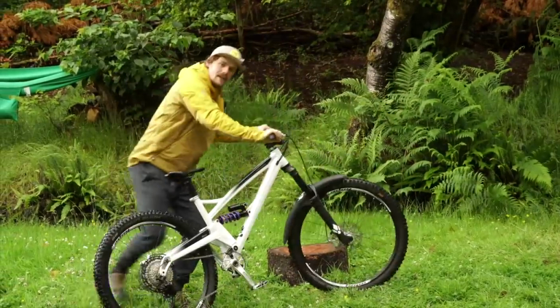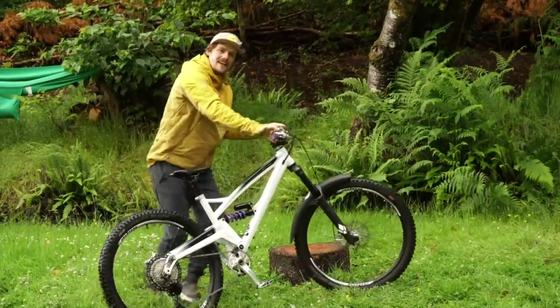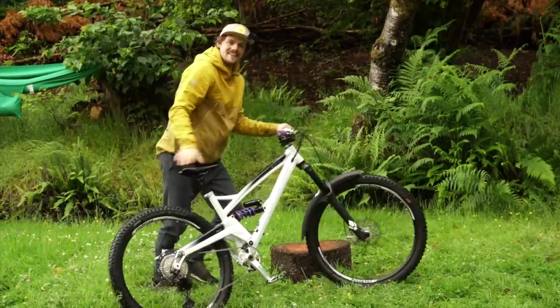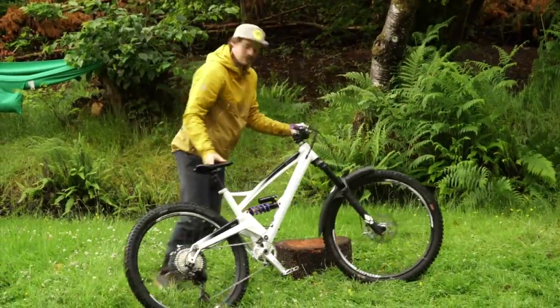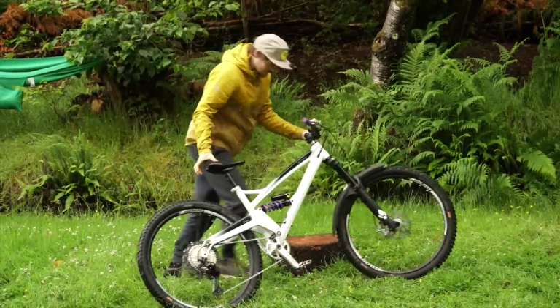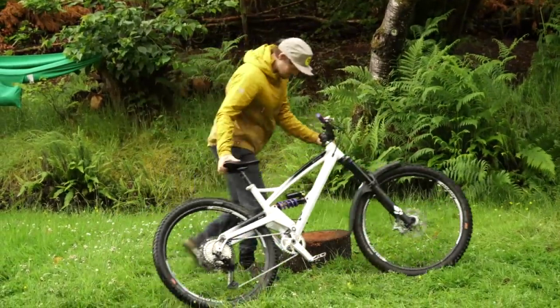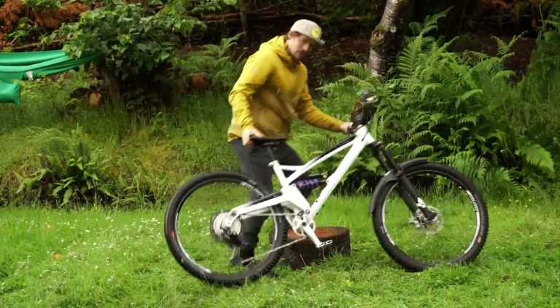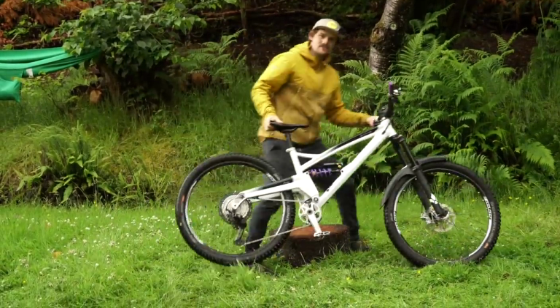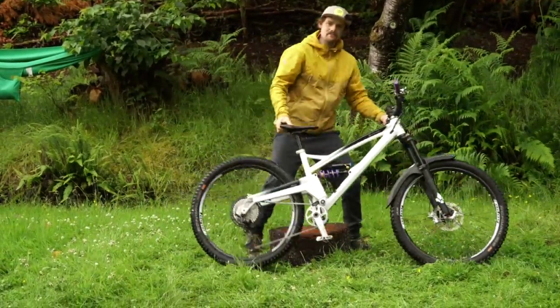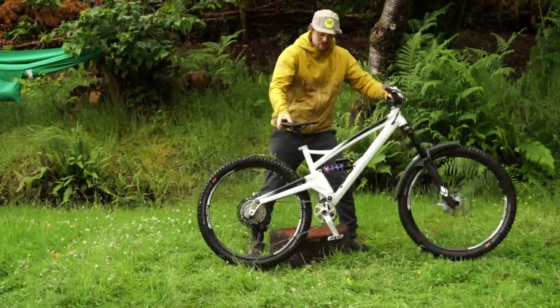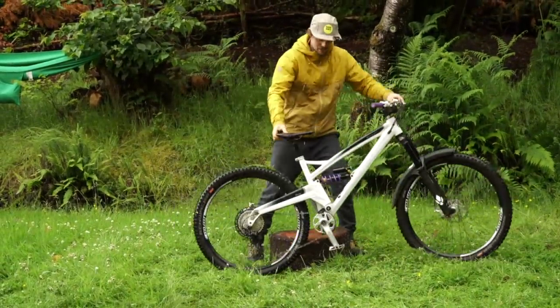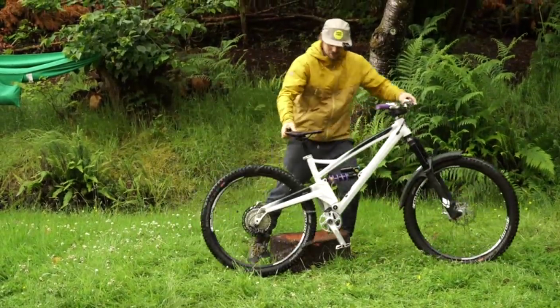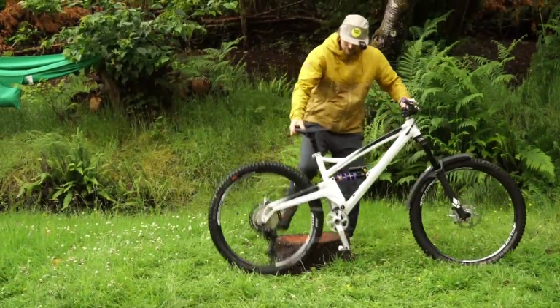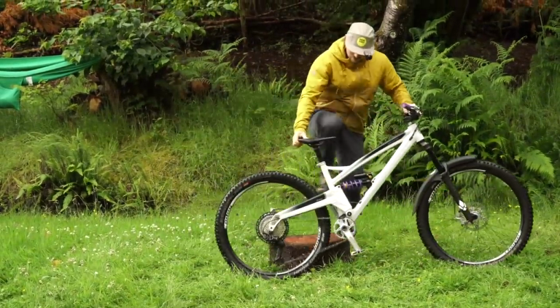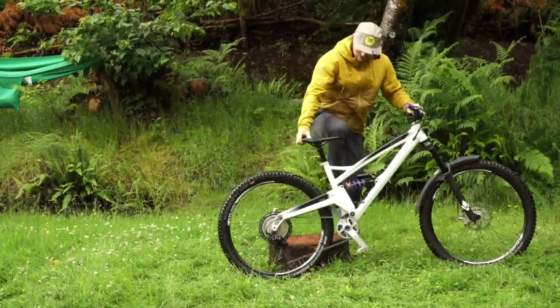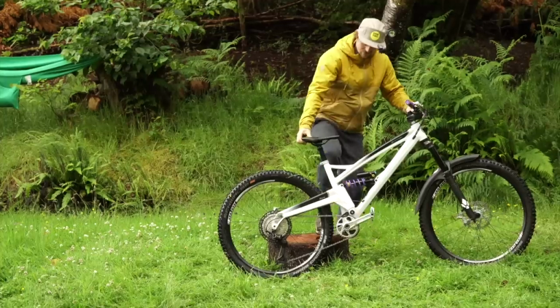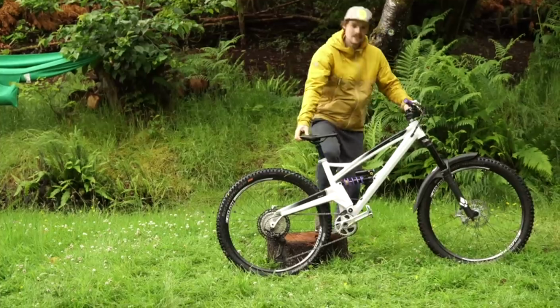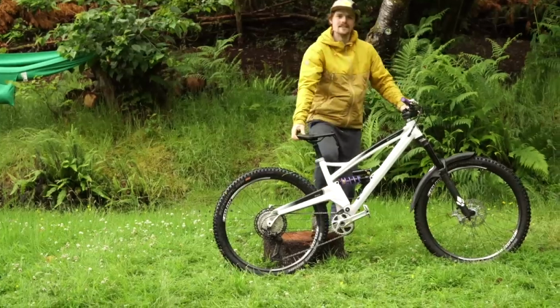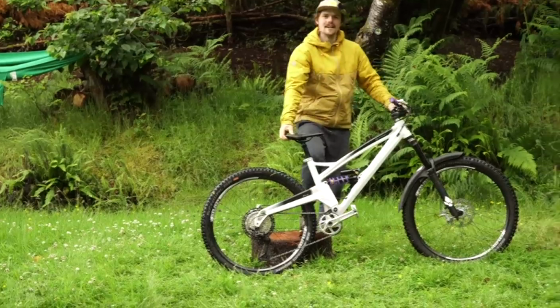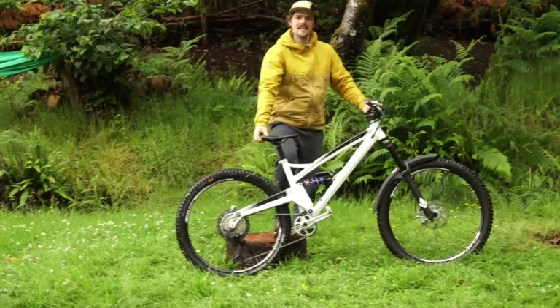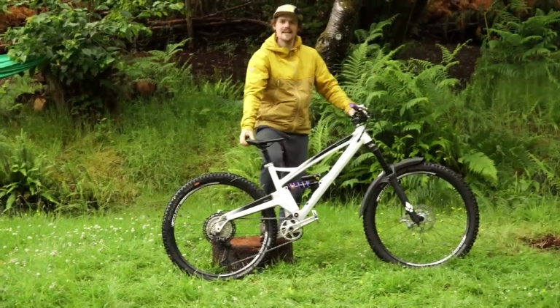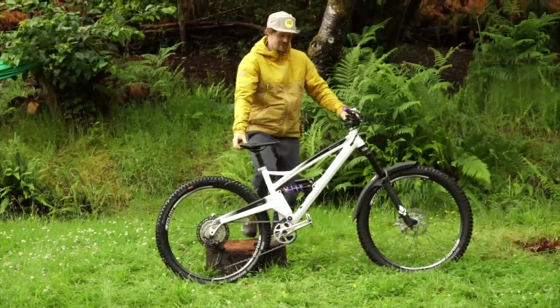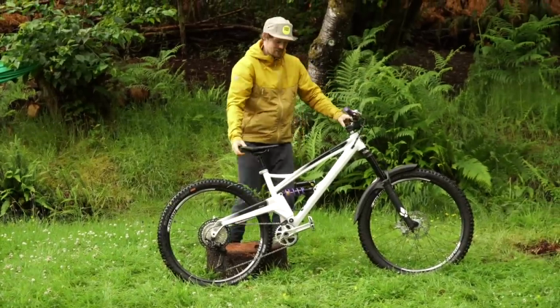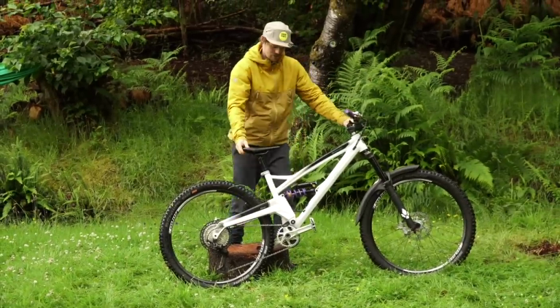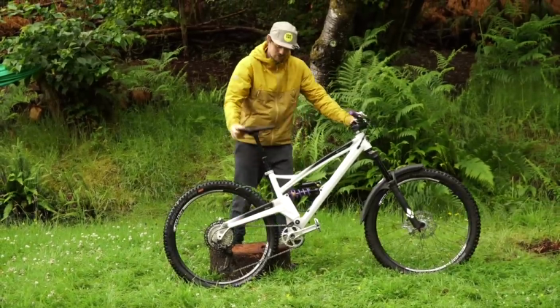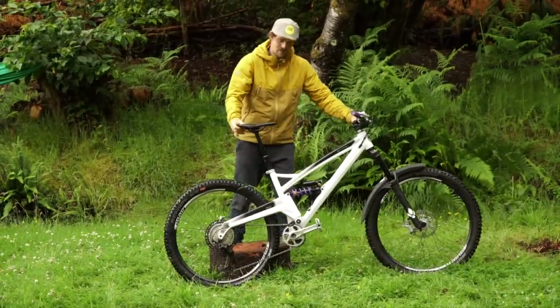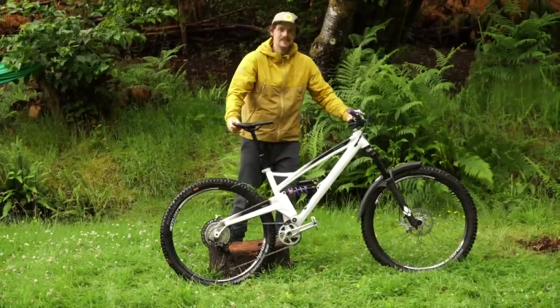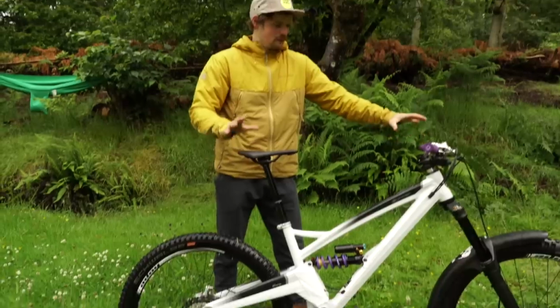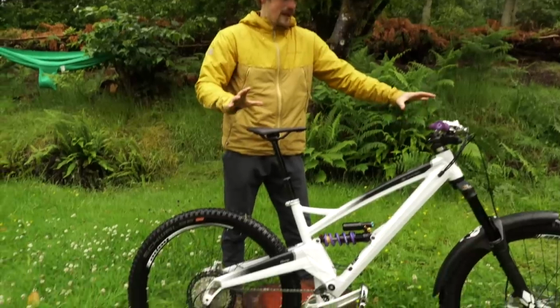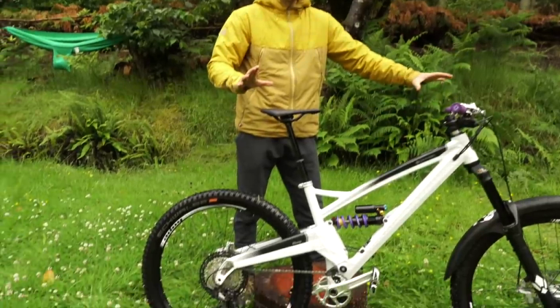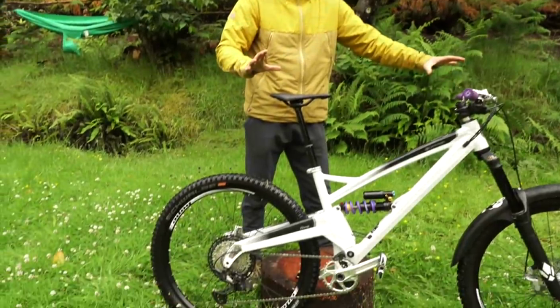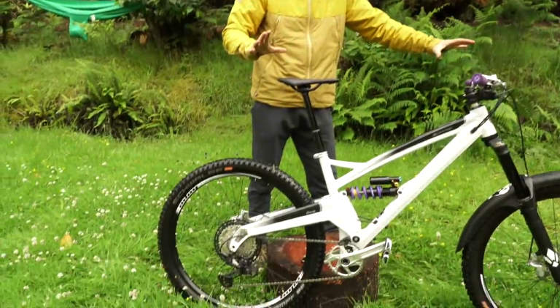Hi and welcome to my Orange 5 bike check — the rut hacking machine.